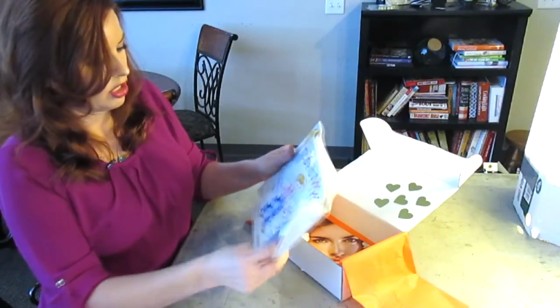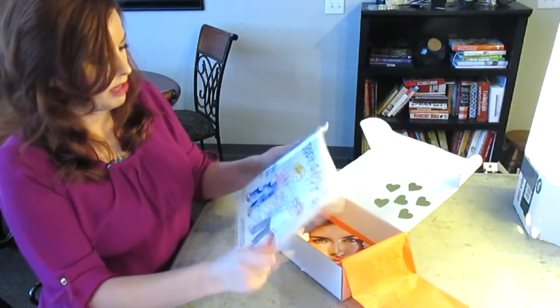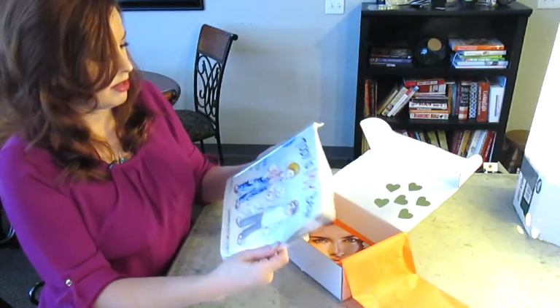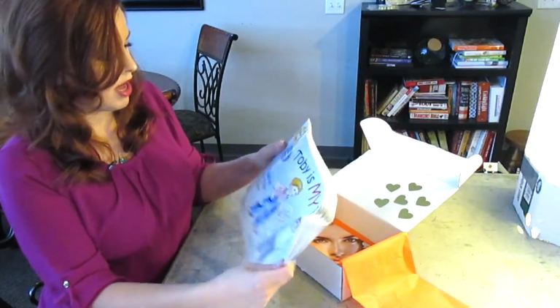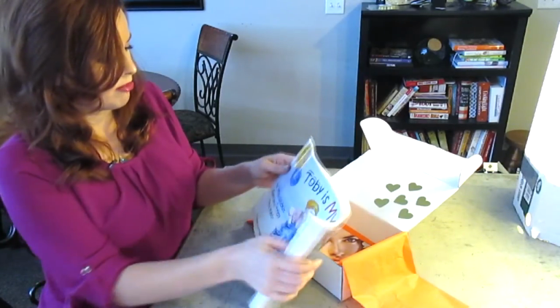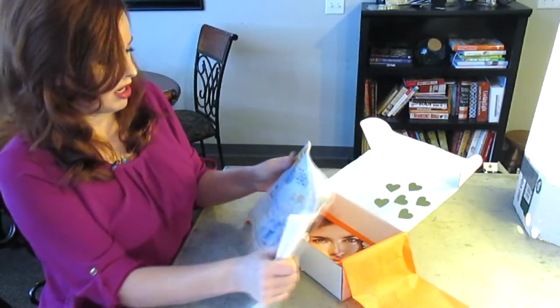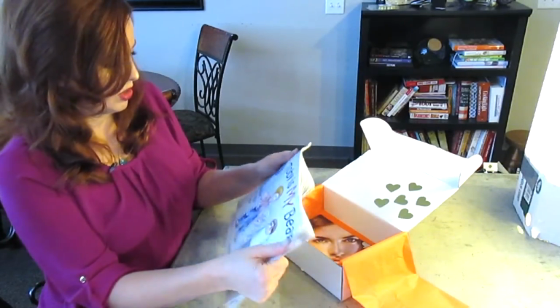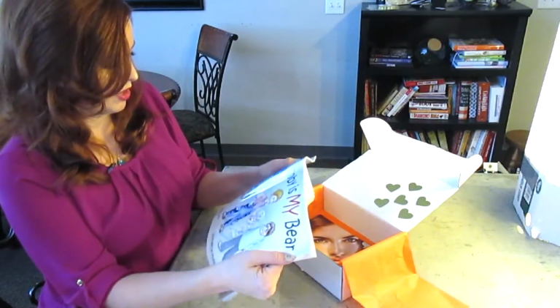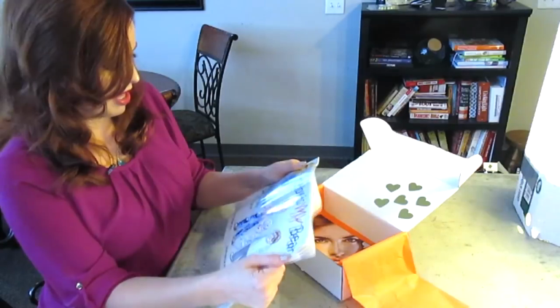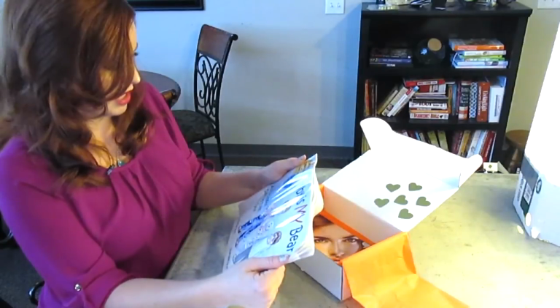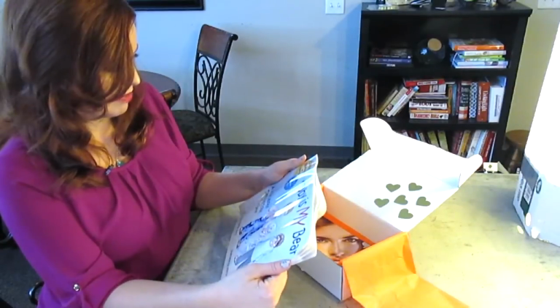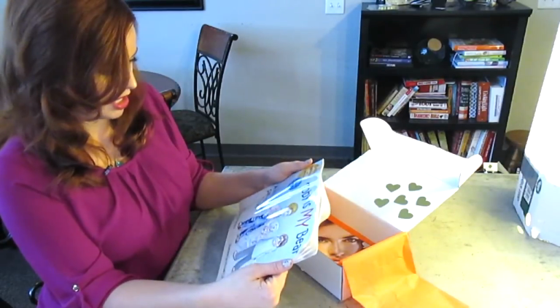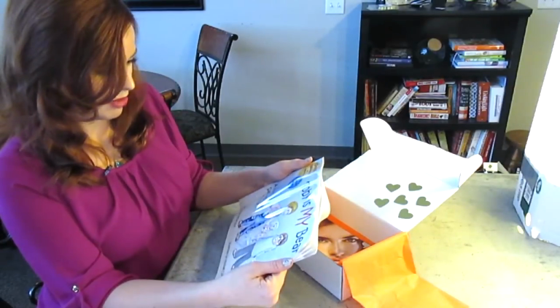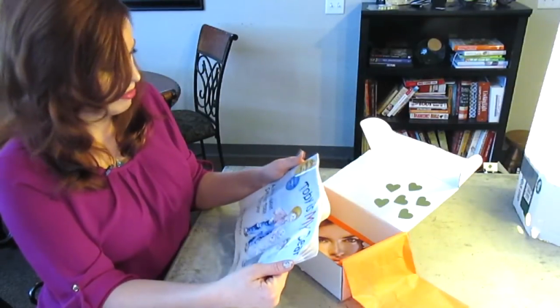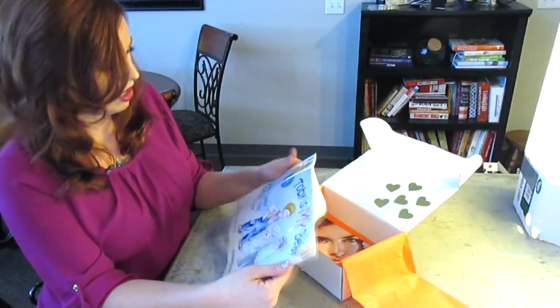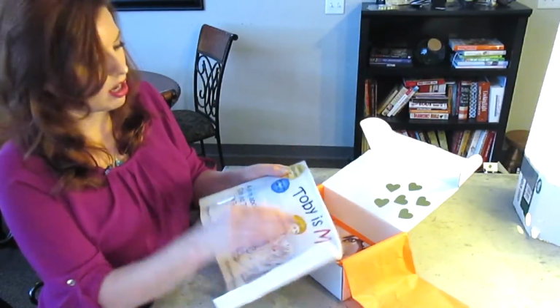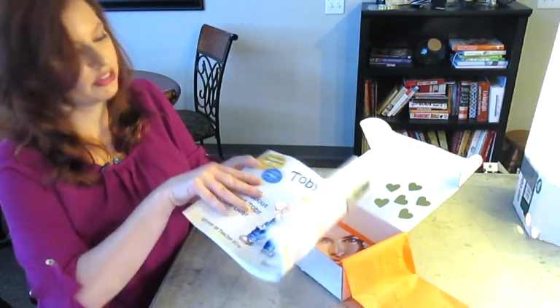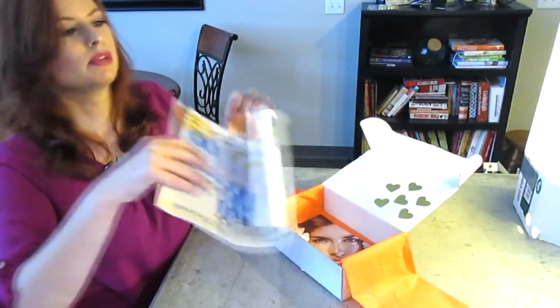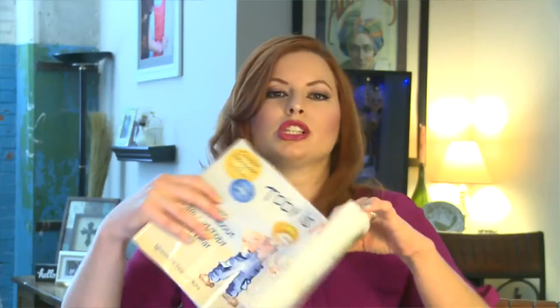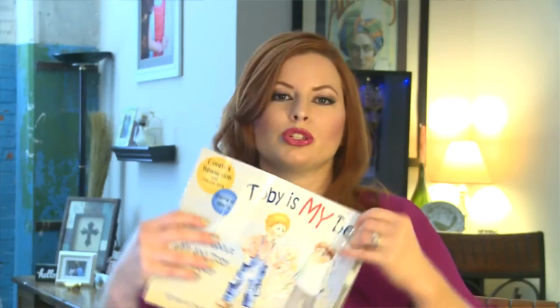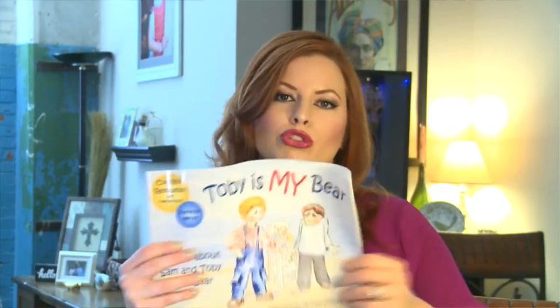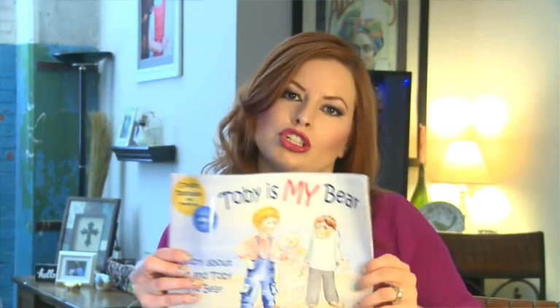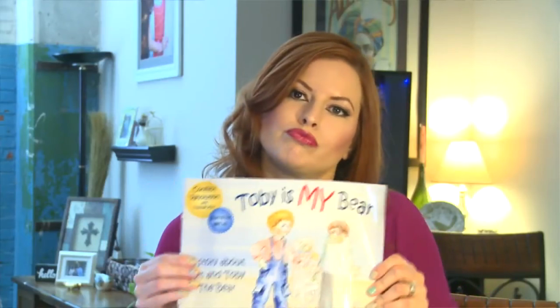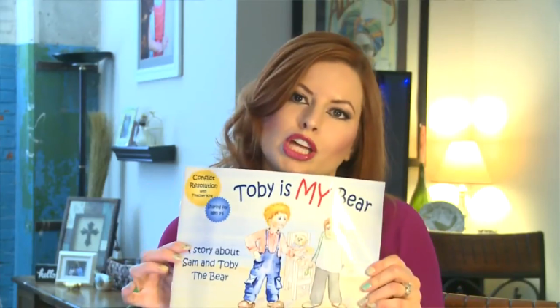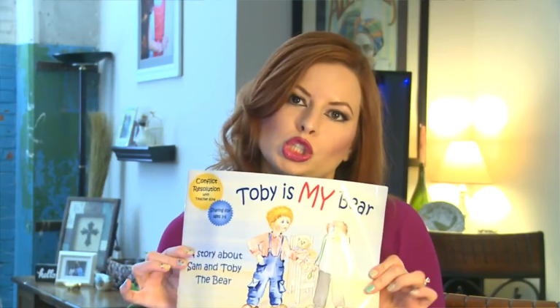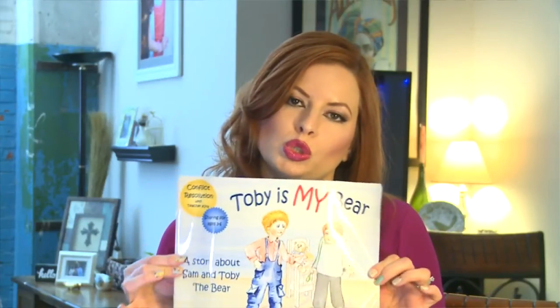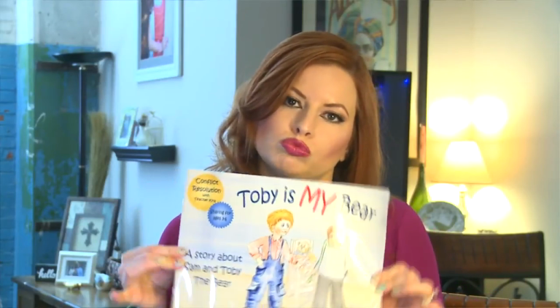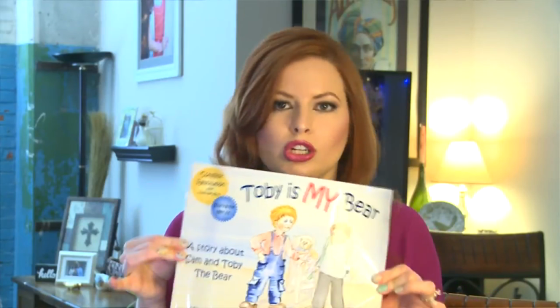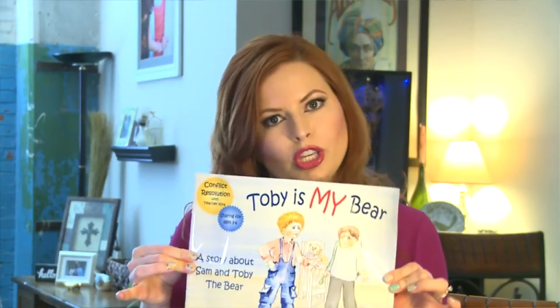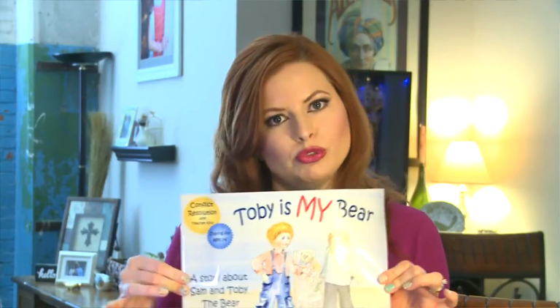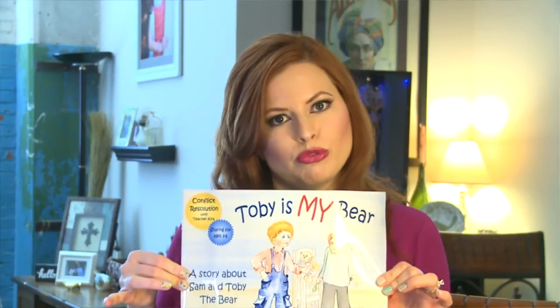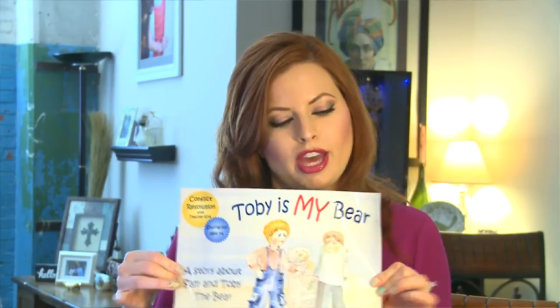Toby is my Bear — a story about Sam and Toby the bear. Conflict resolution. That's cute. All our little kiddos go through that.